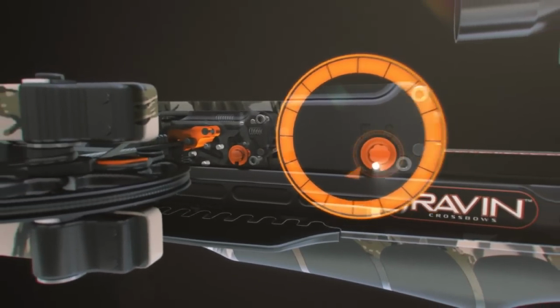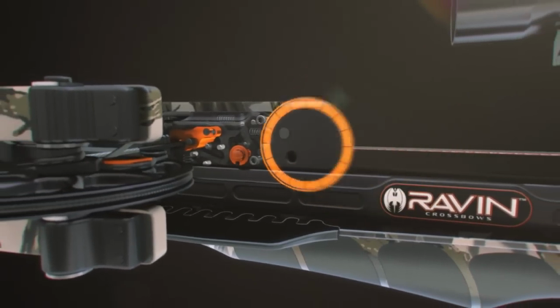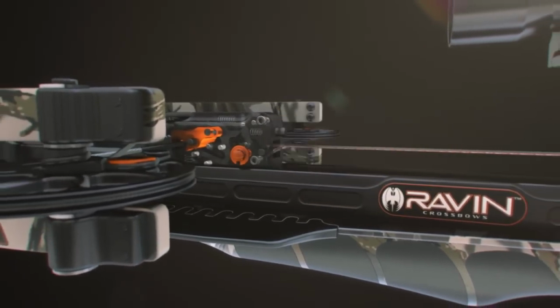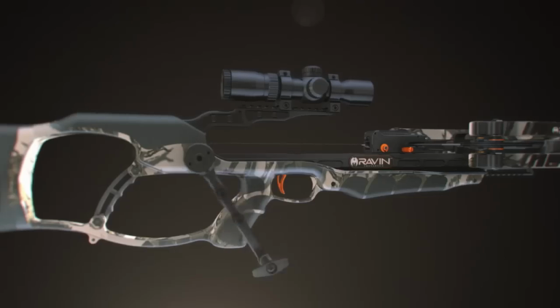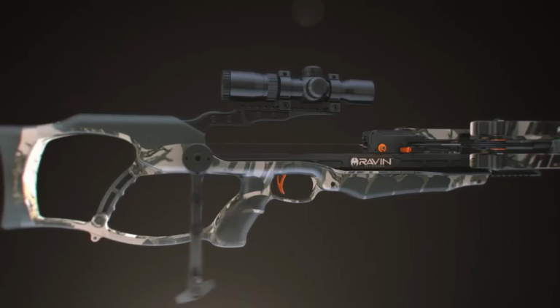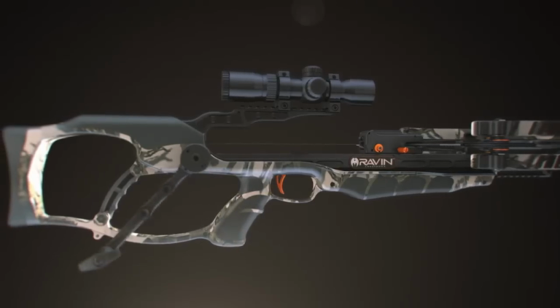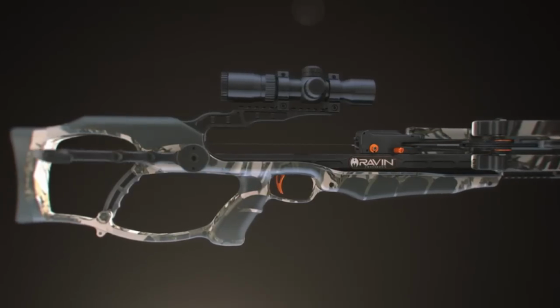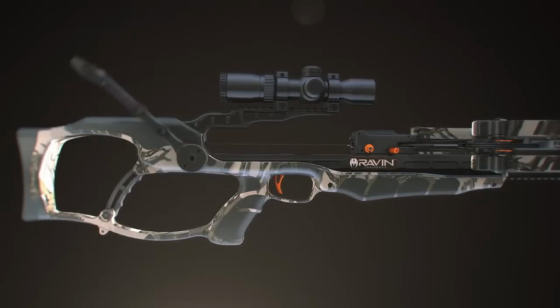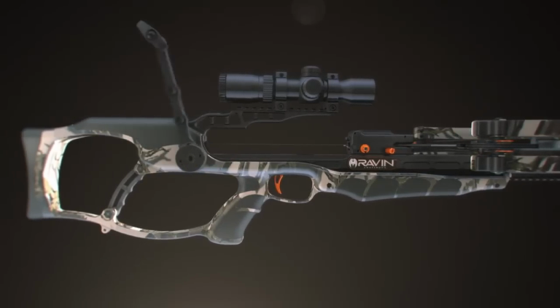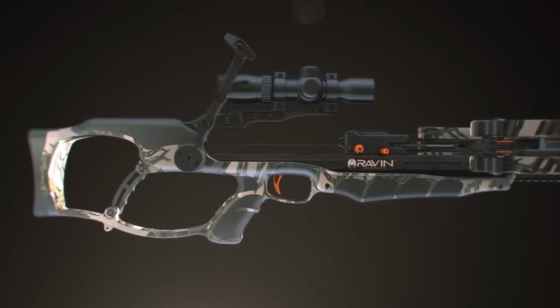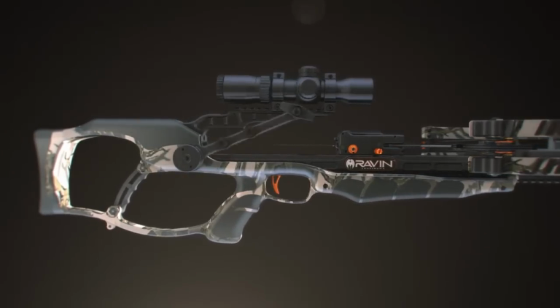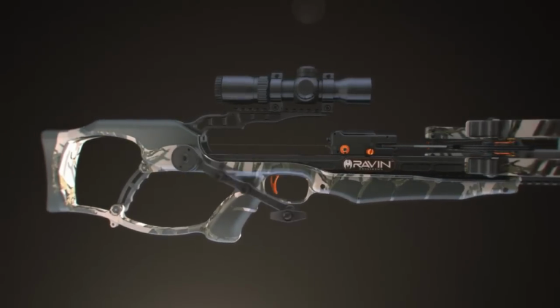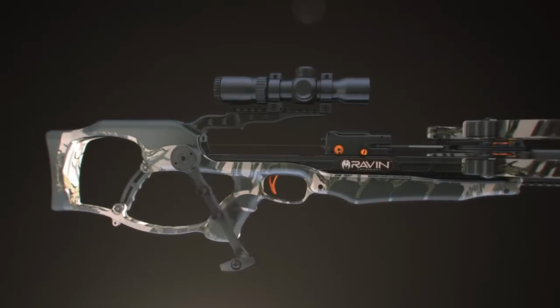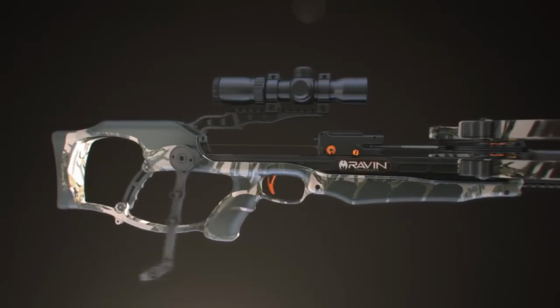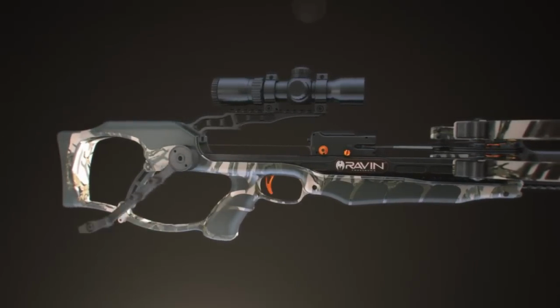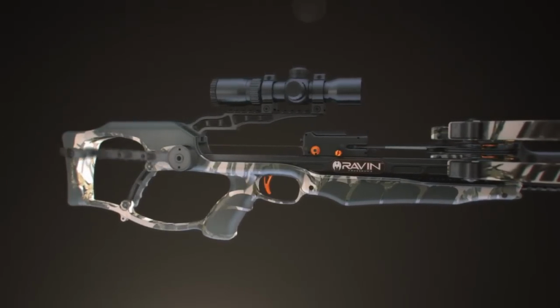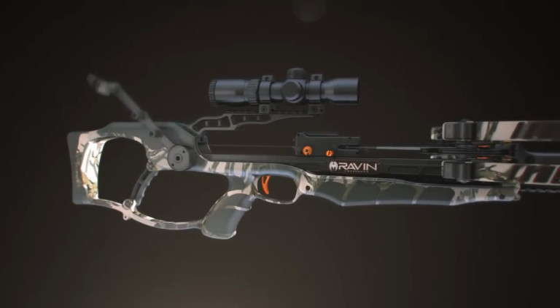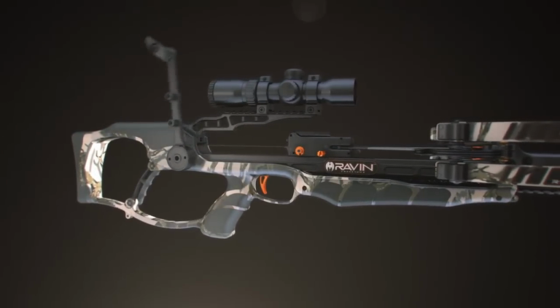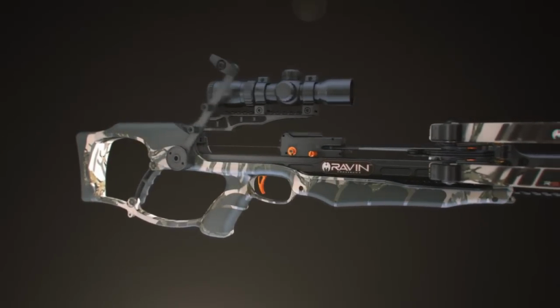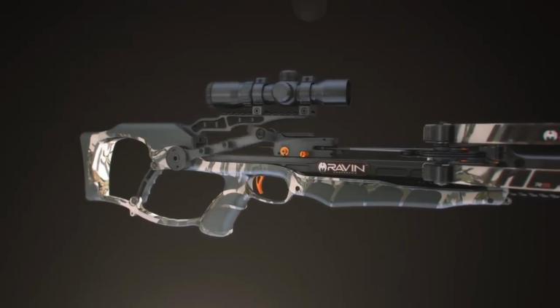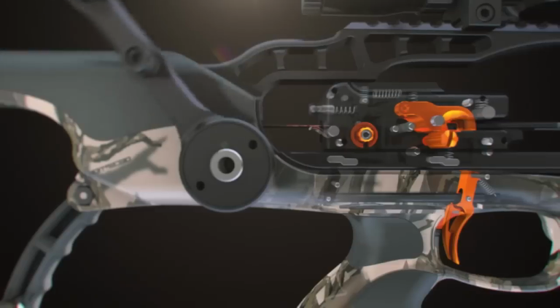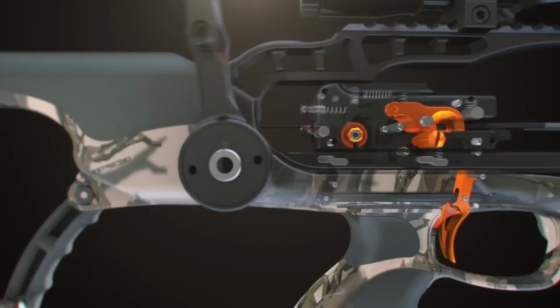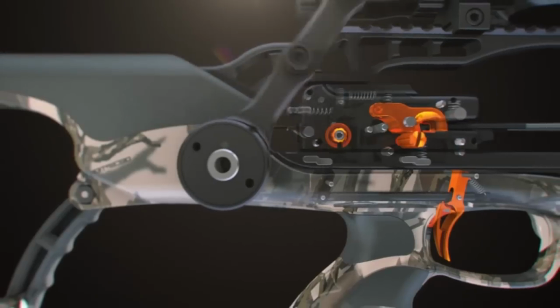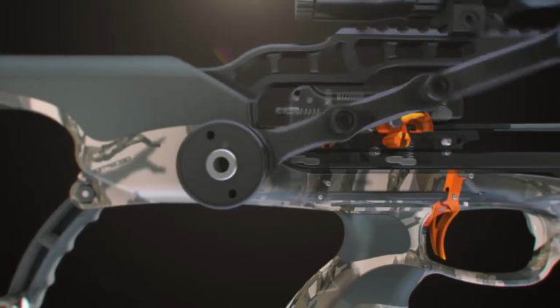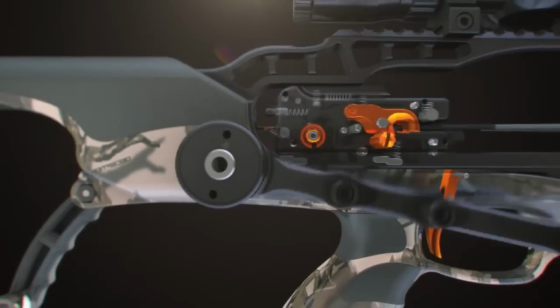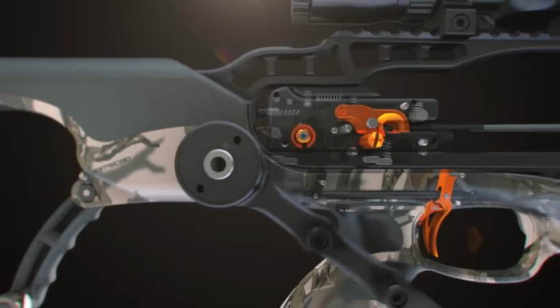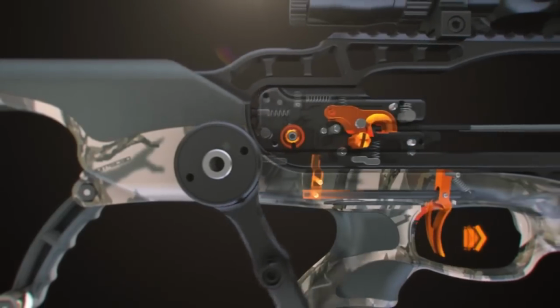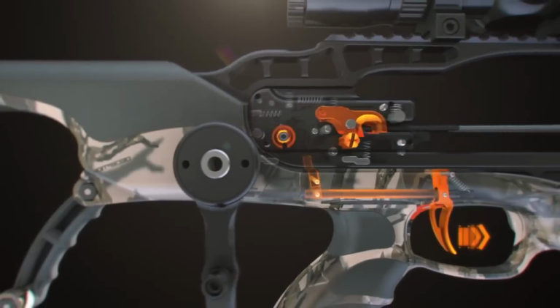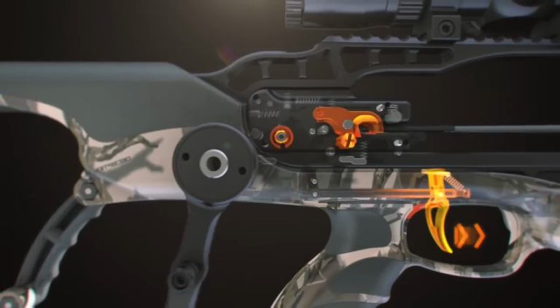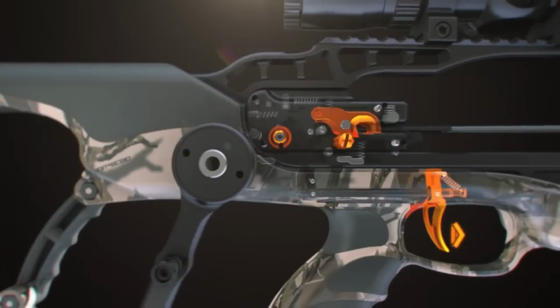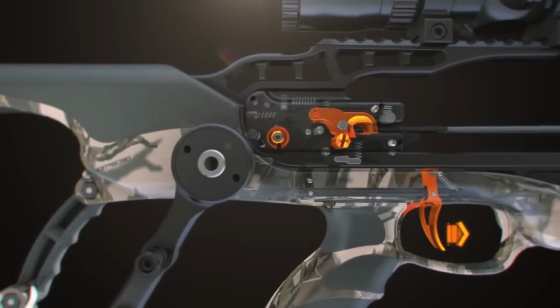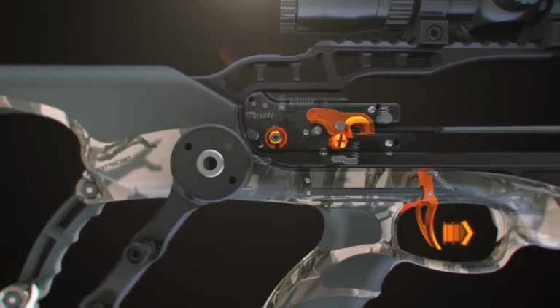After fully cocking the Track Trigger Firing System to the rearmost position, the trigger mechanism is automatically engaged.